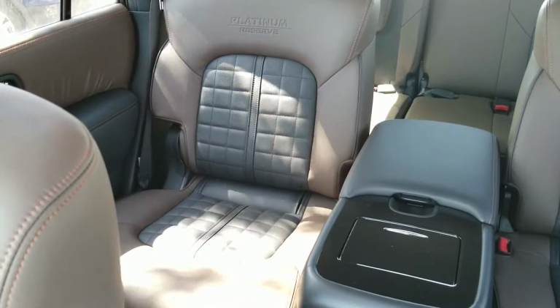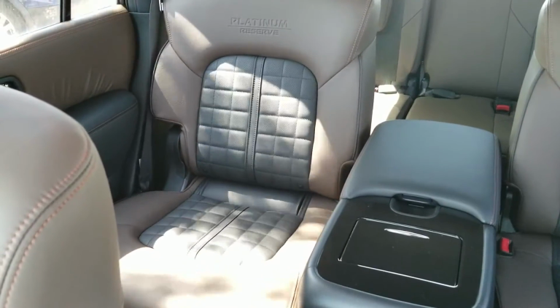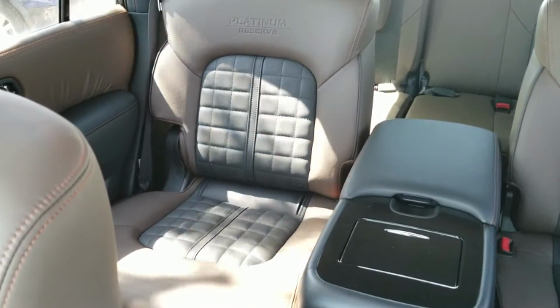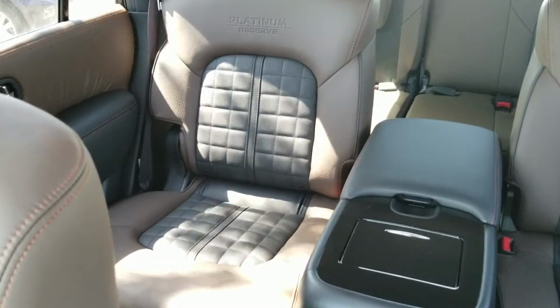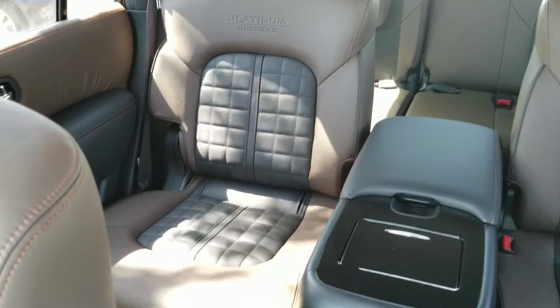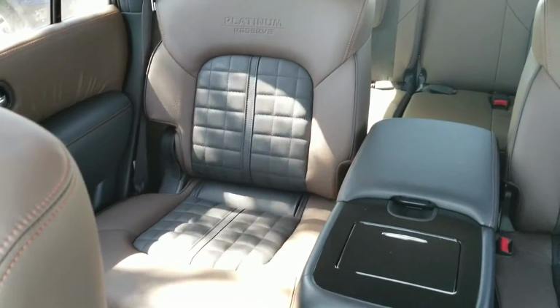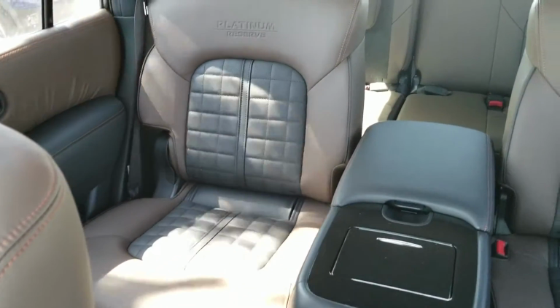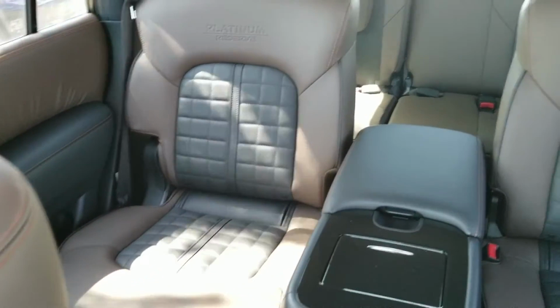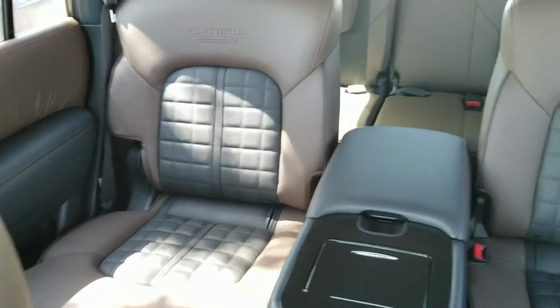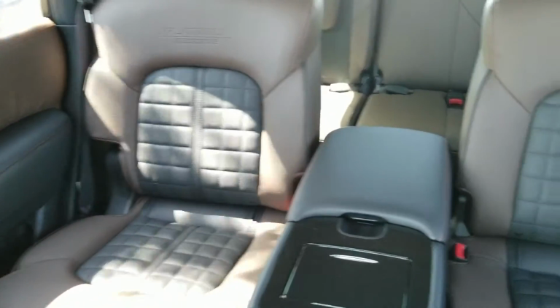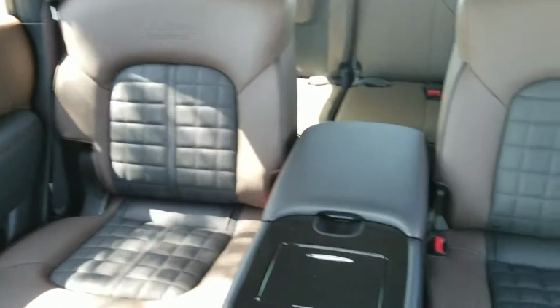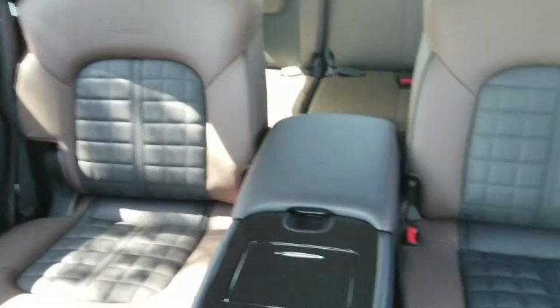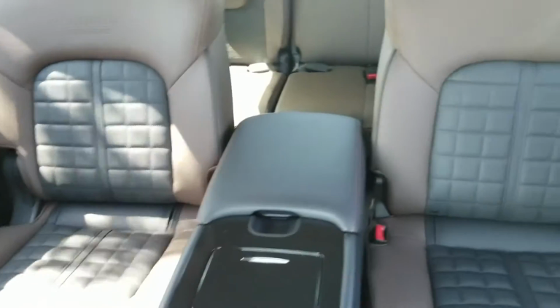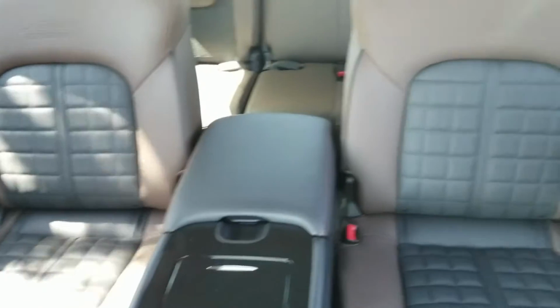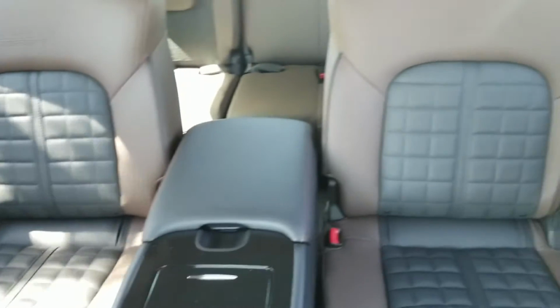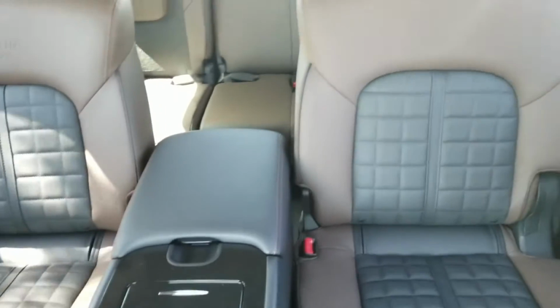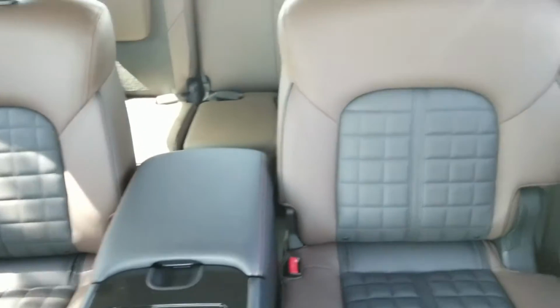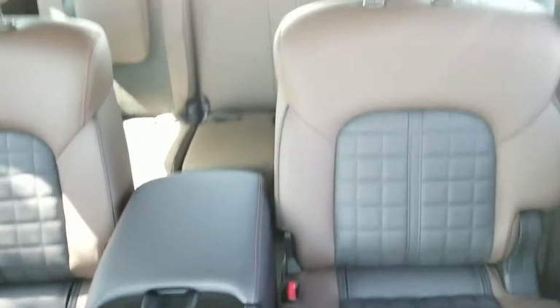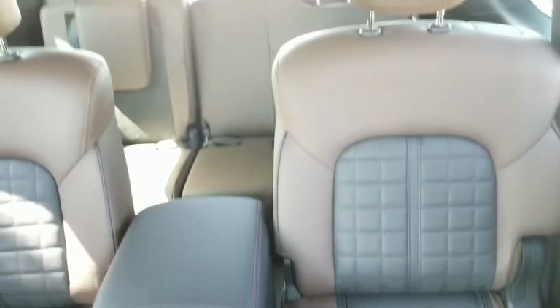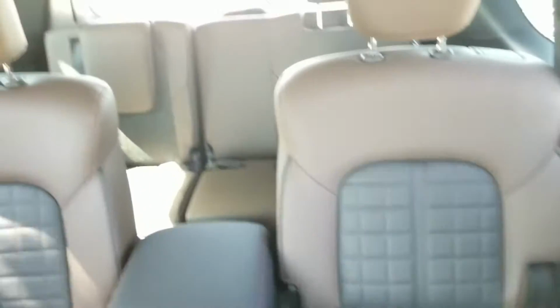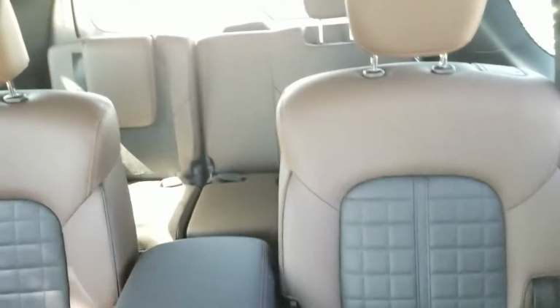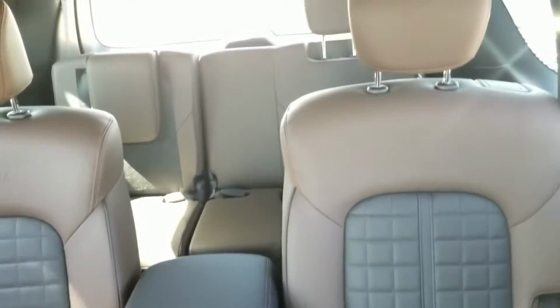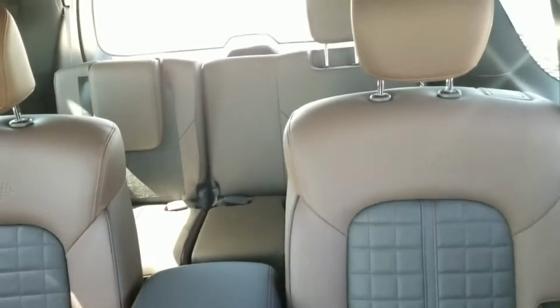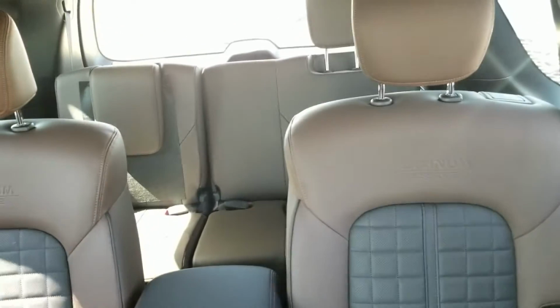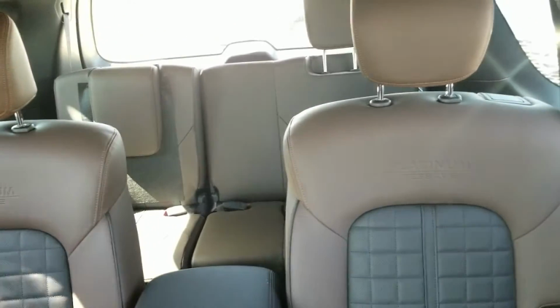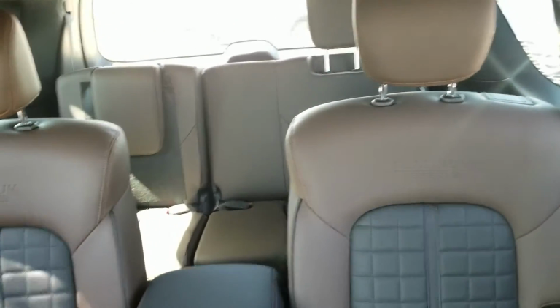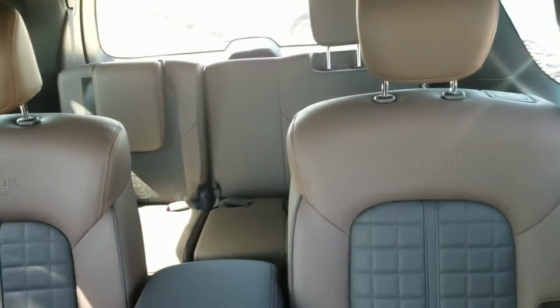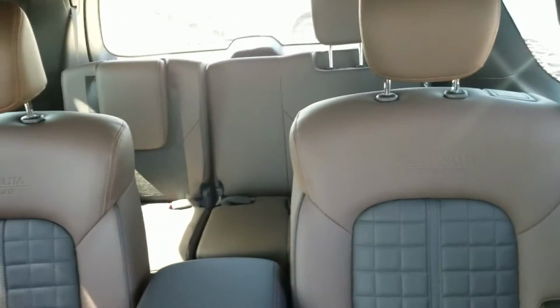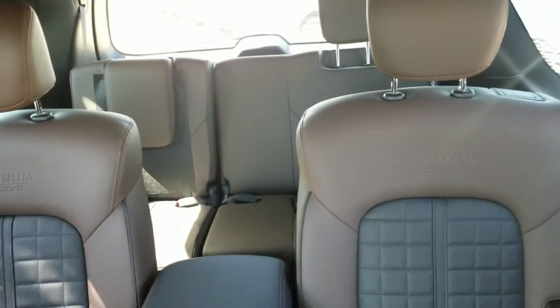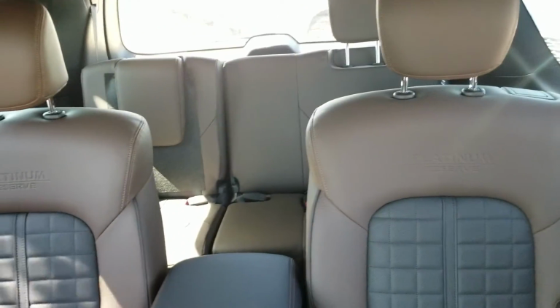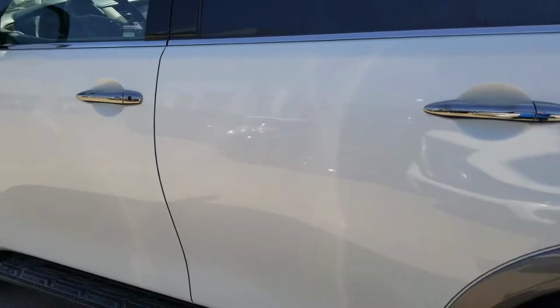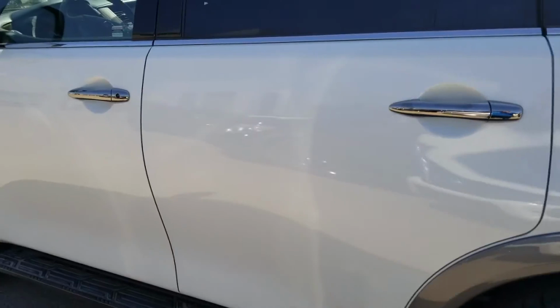Quick look into the back — captain seats, they are nice and beautiful, all zero gravity Nissan seats.